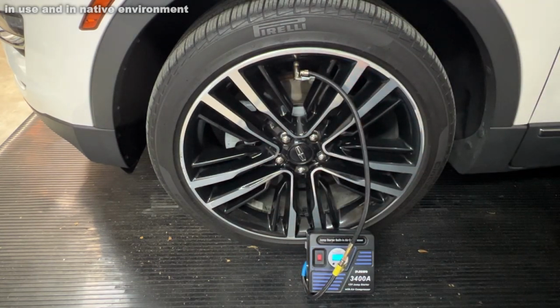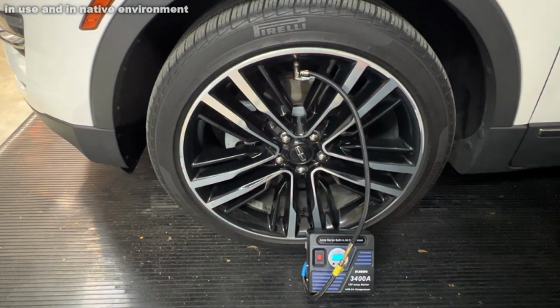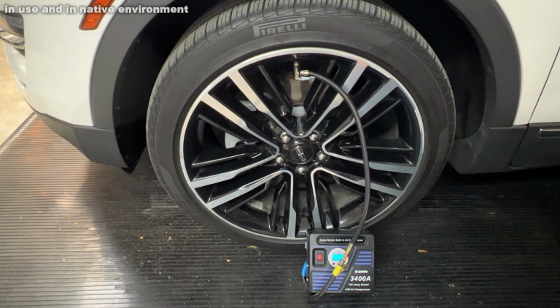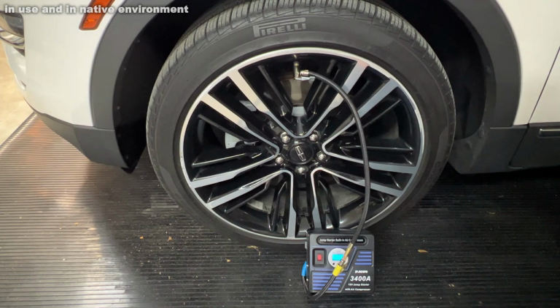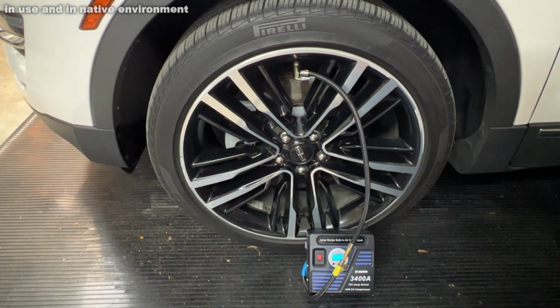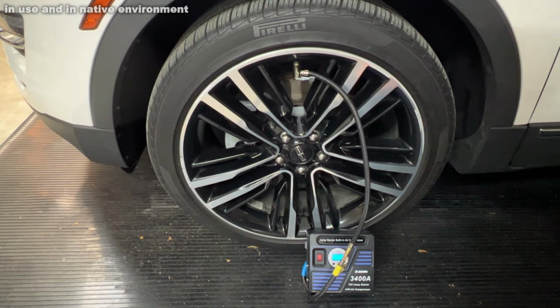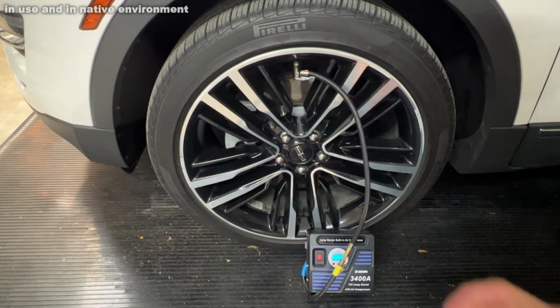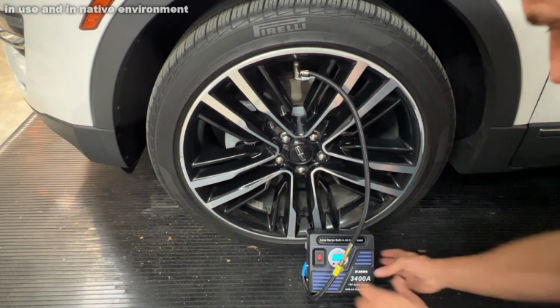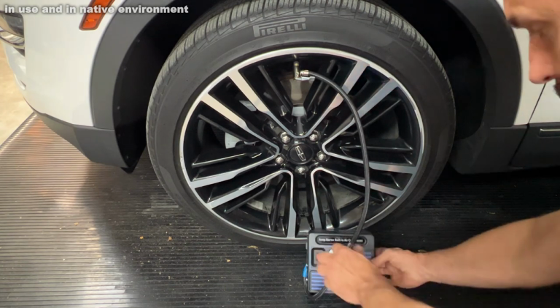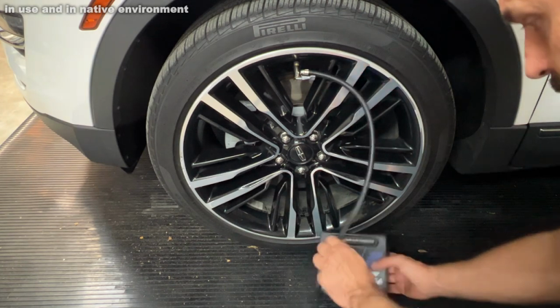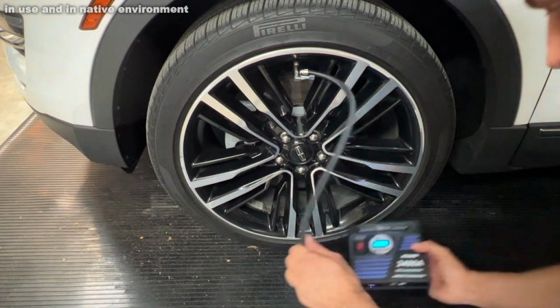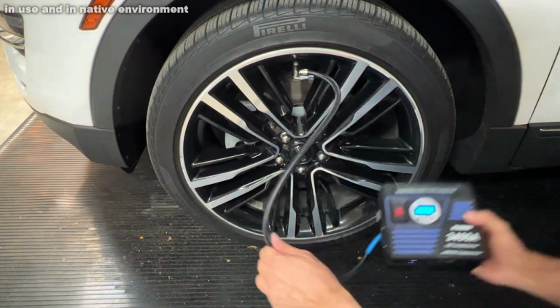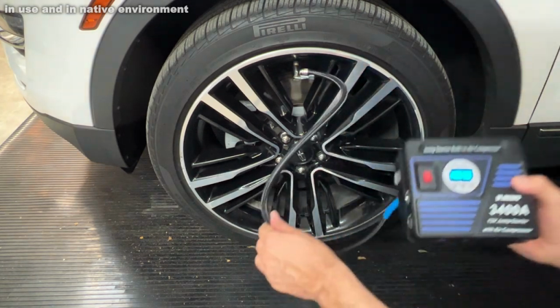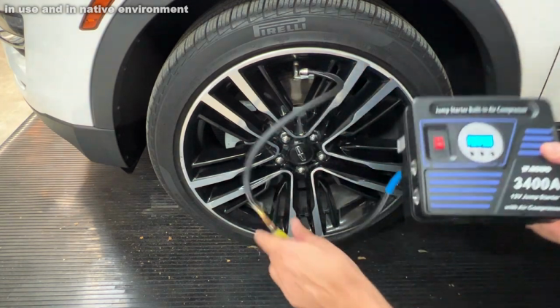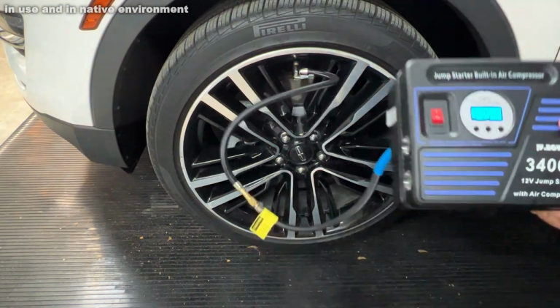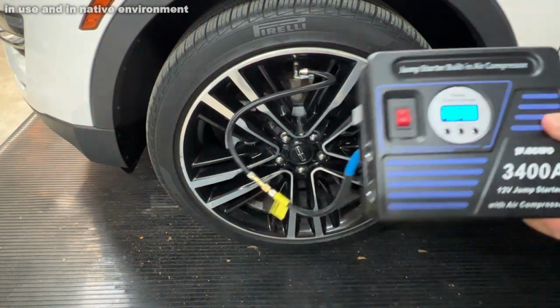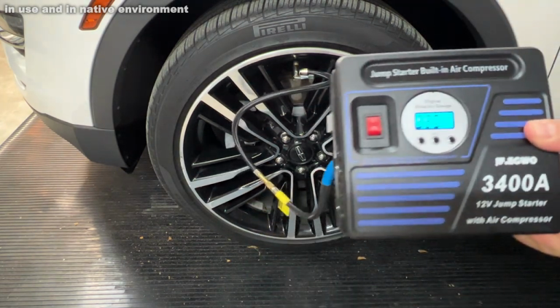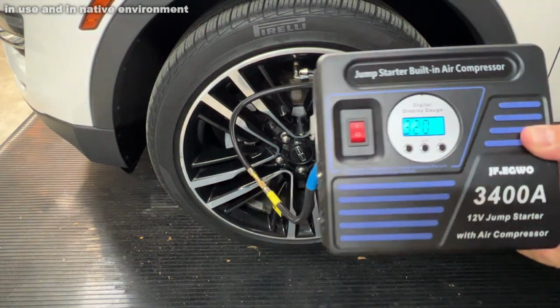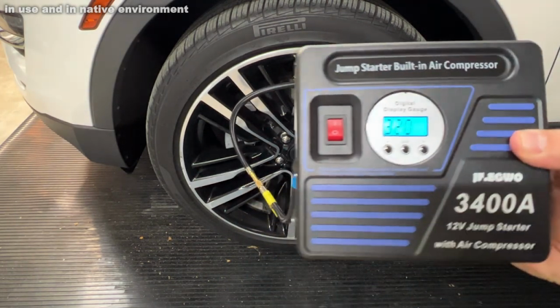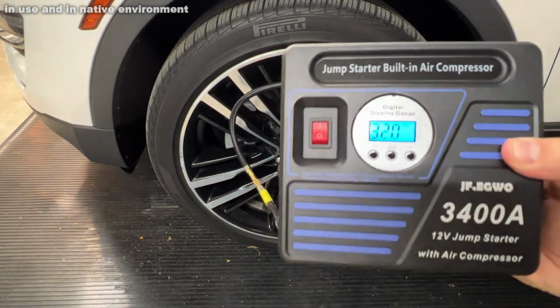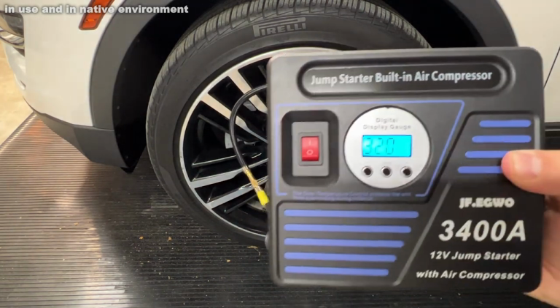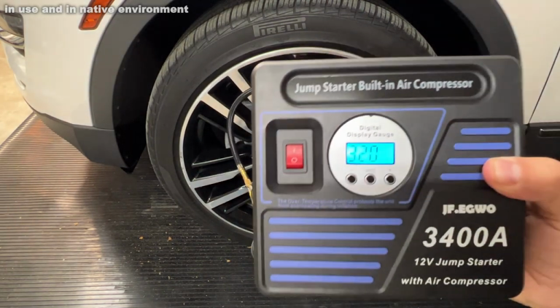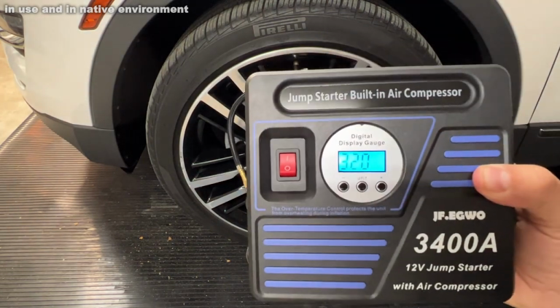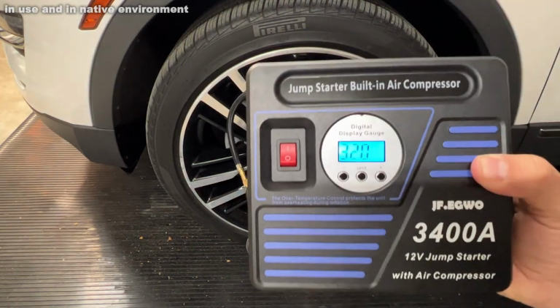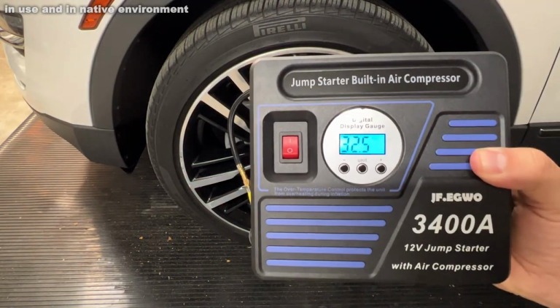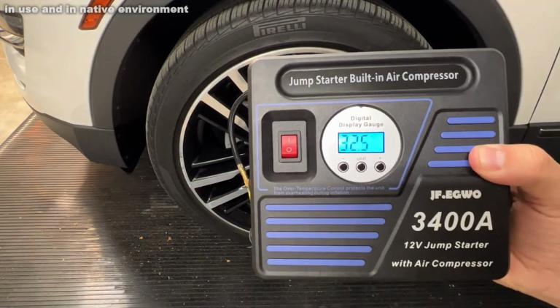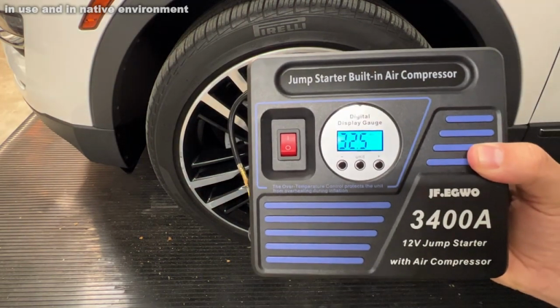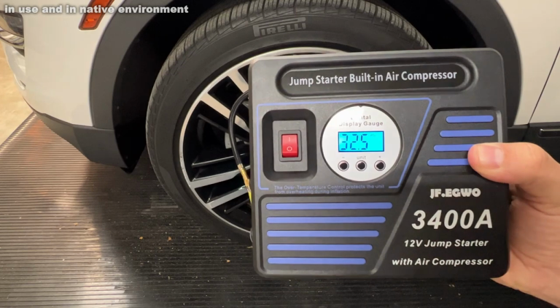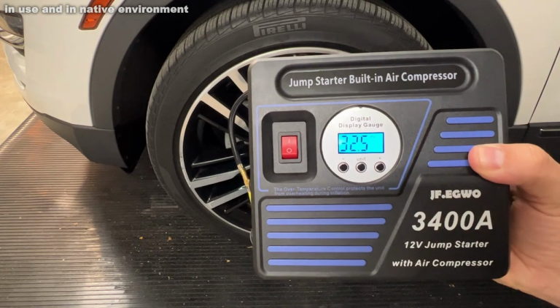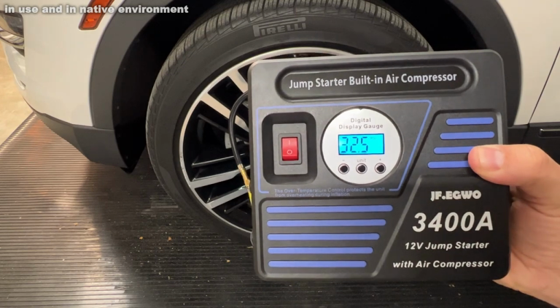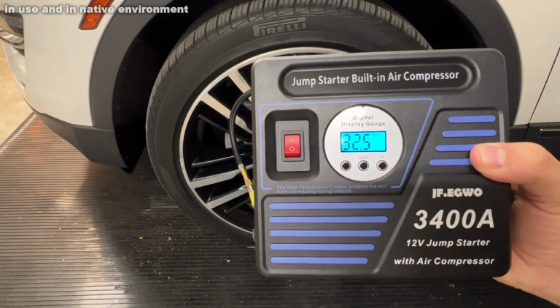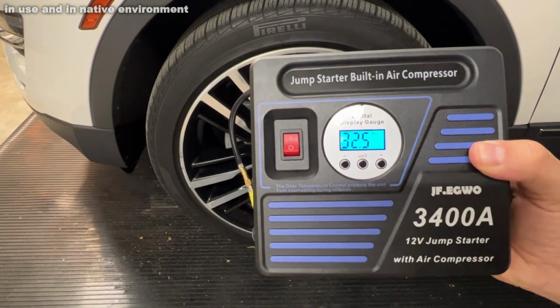You can charge it with your cigarette lighter or the 110V outlet in your car. That's fantastic.